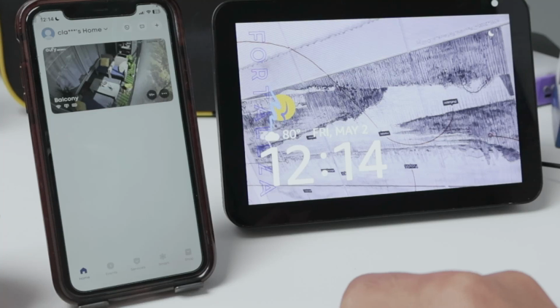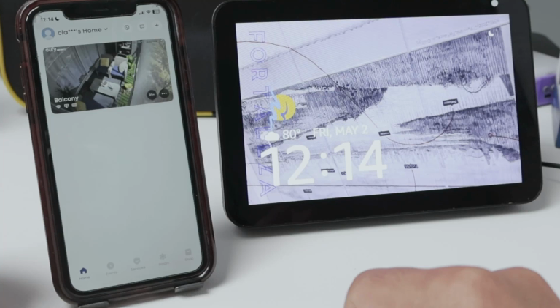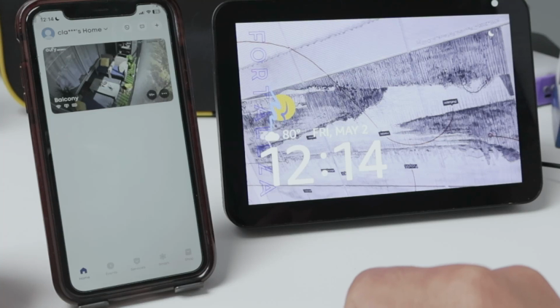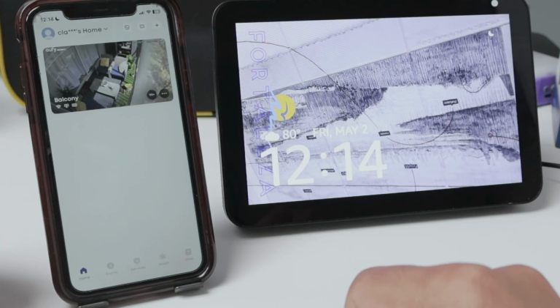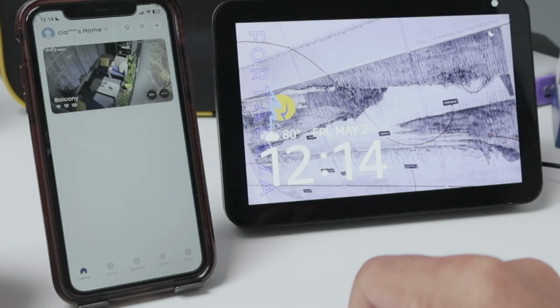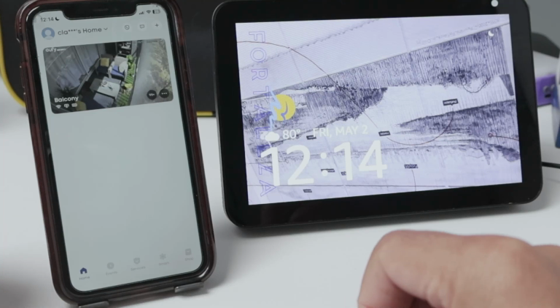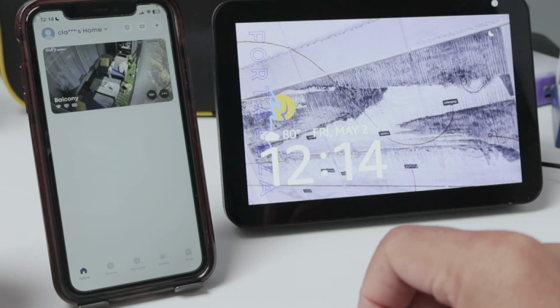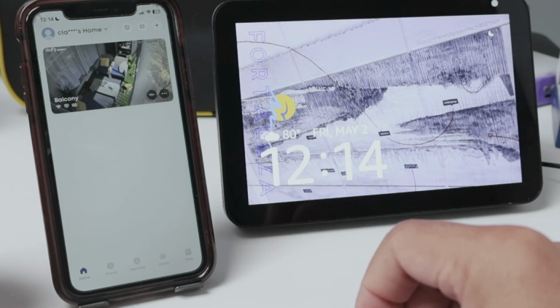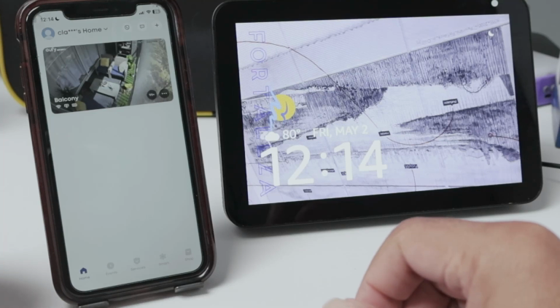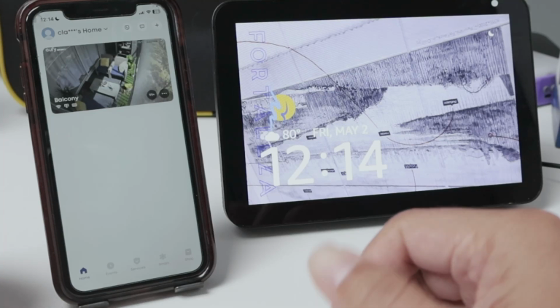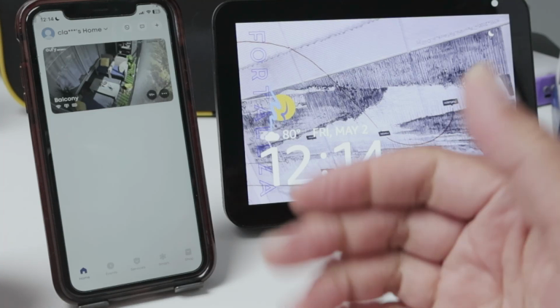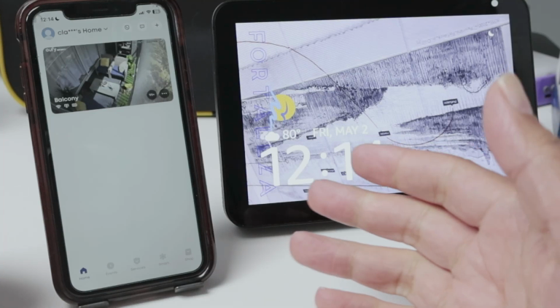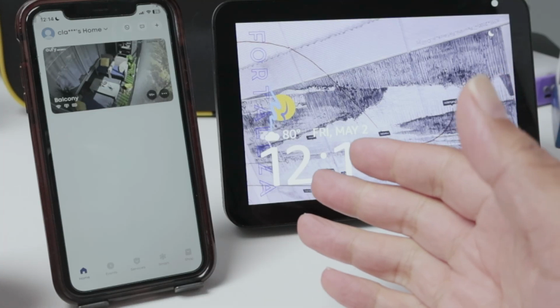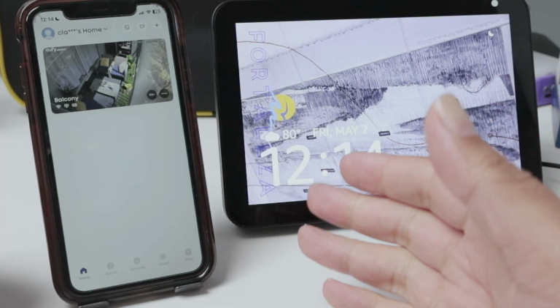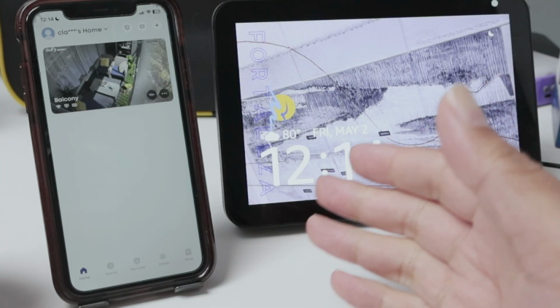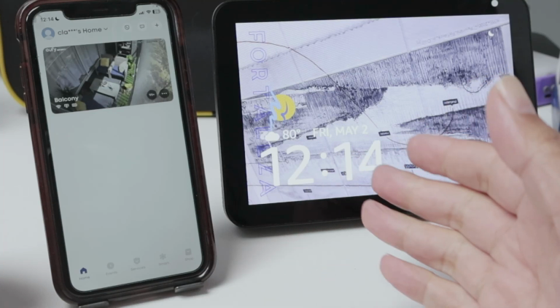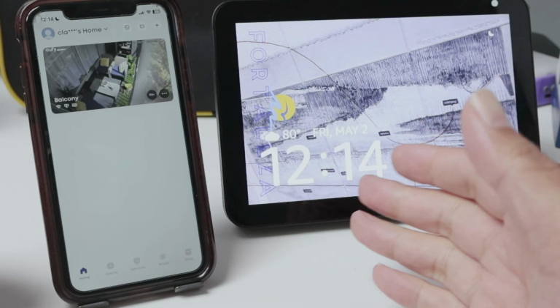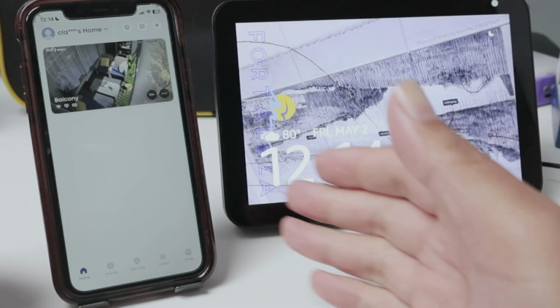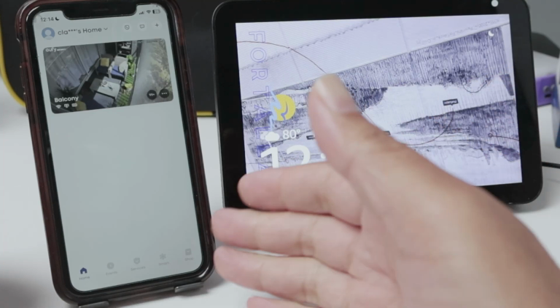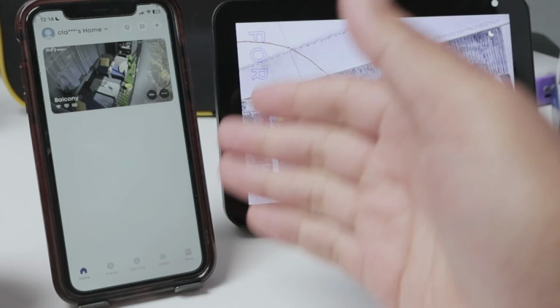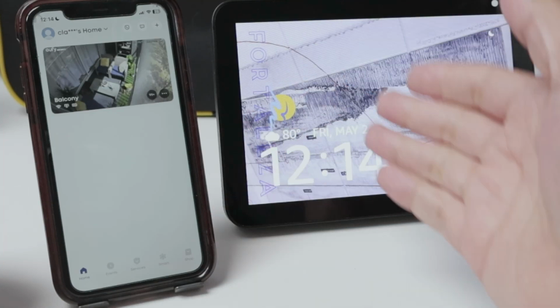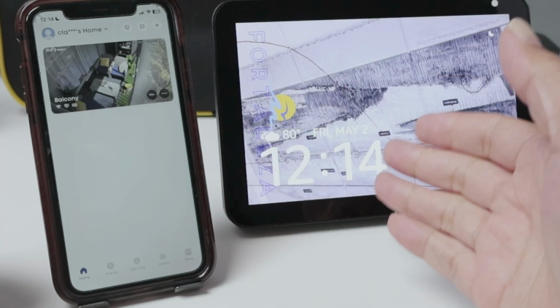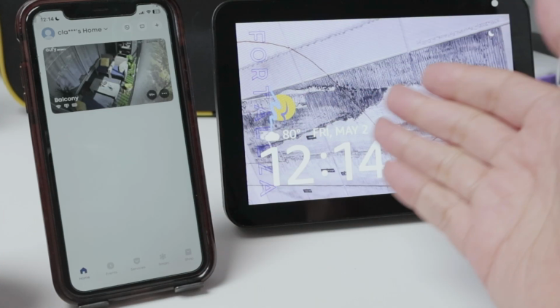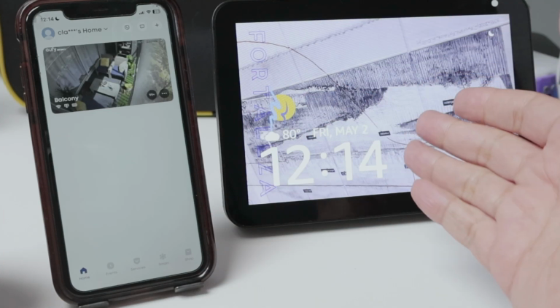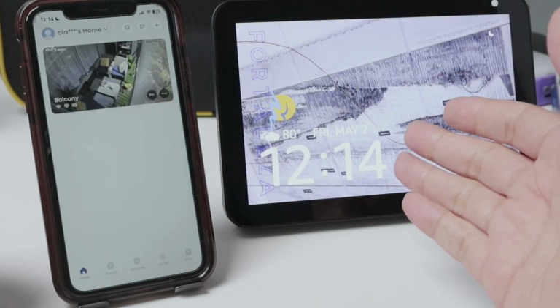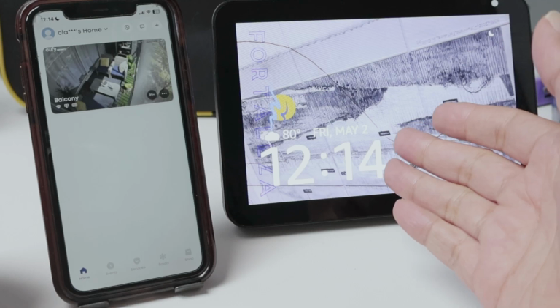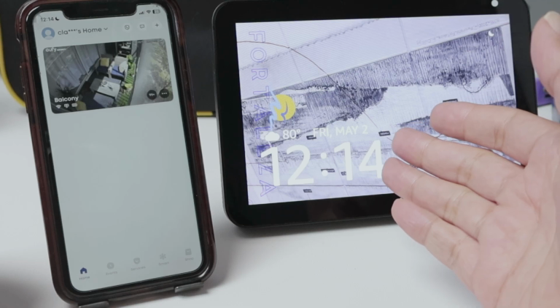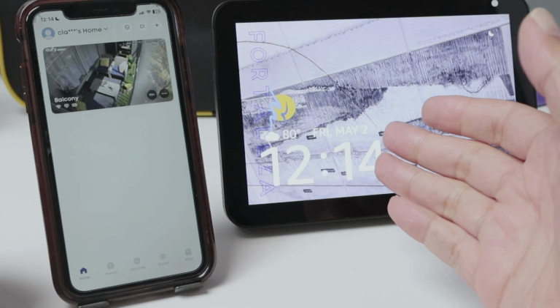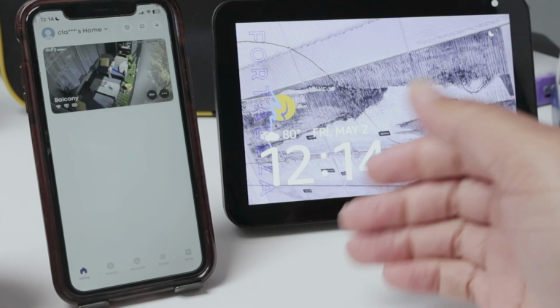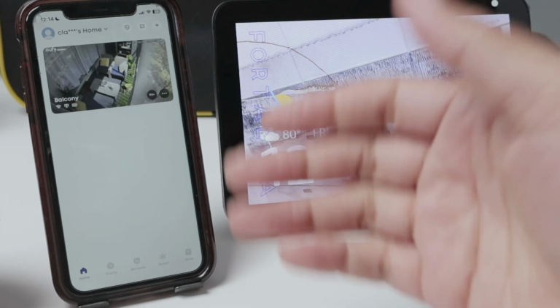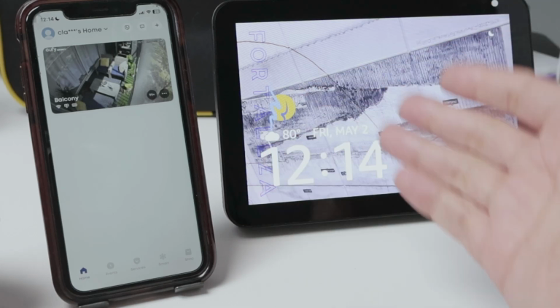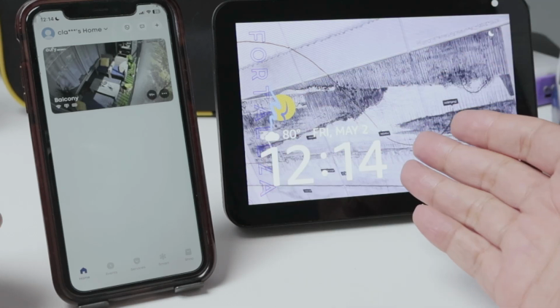Hey guys, let's see how to add a Eufy camera to Alexa so you can see on an Echo Show or on a Fire Stick.